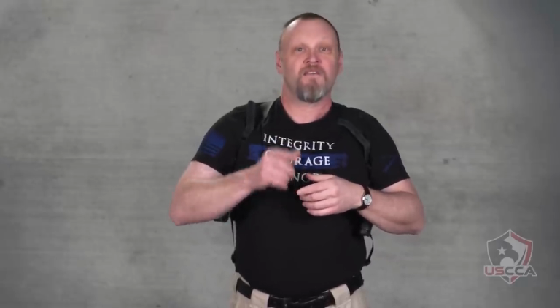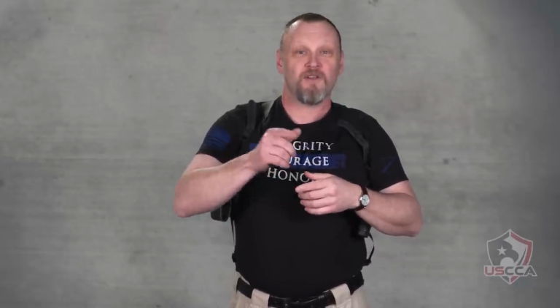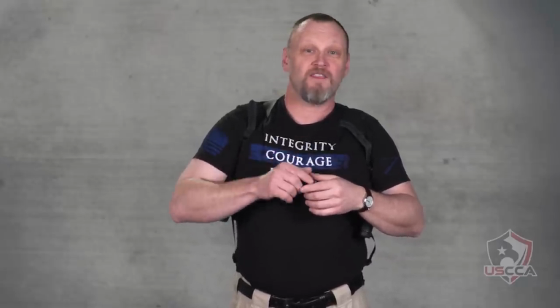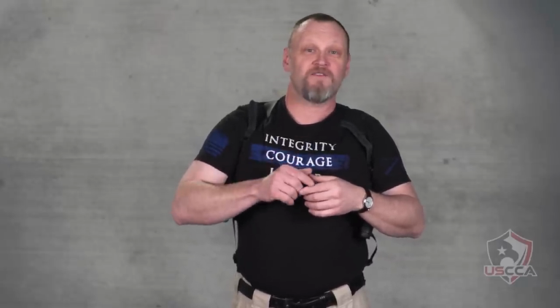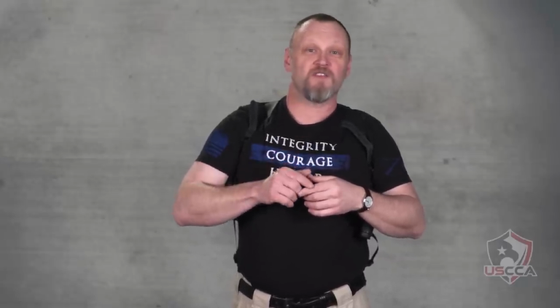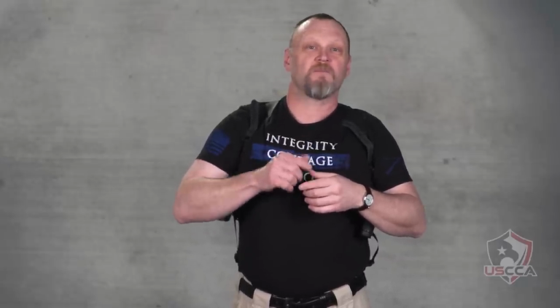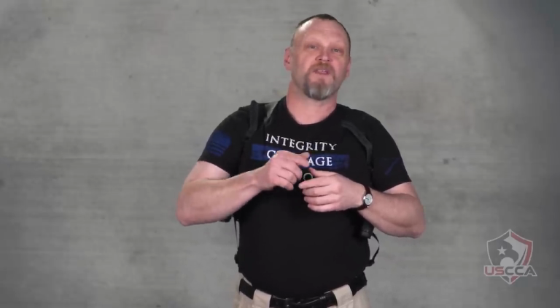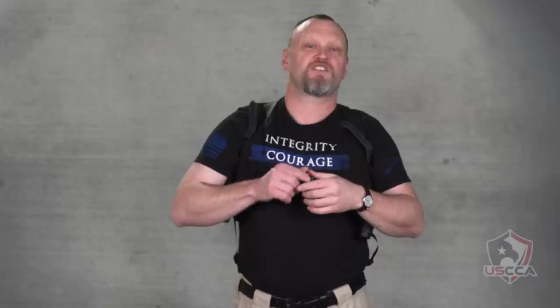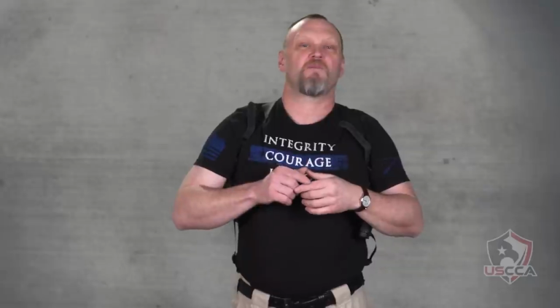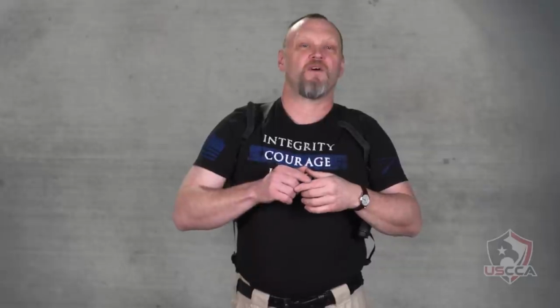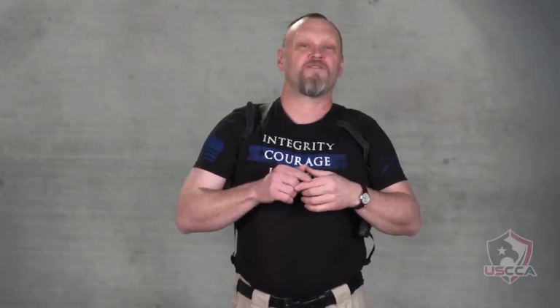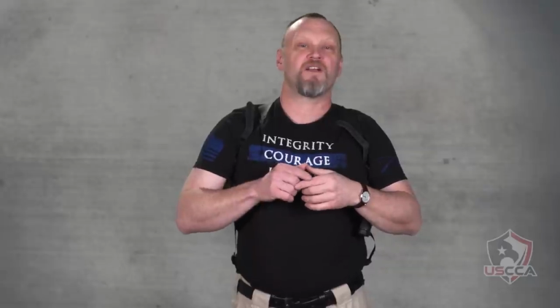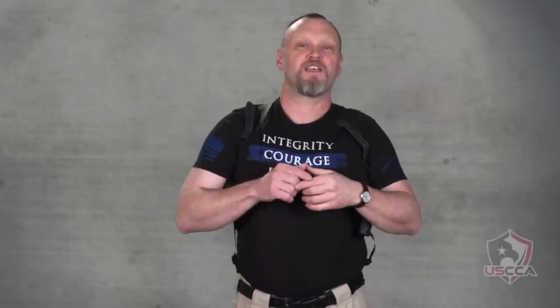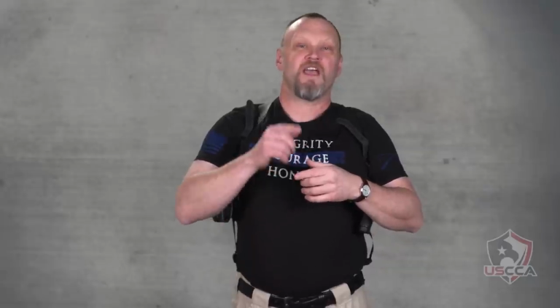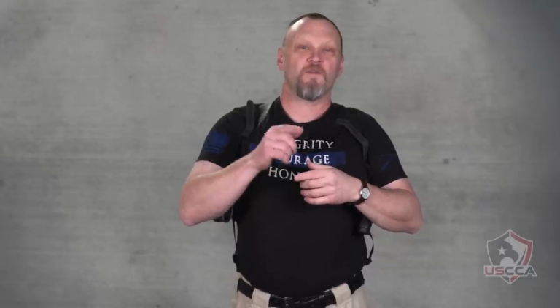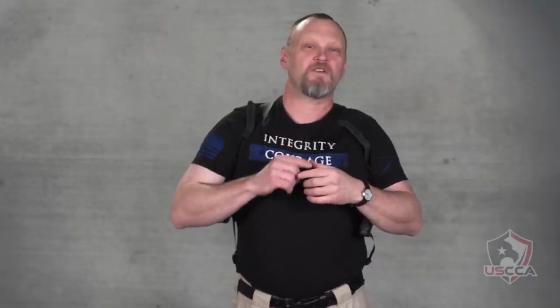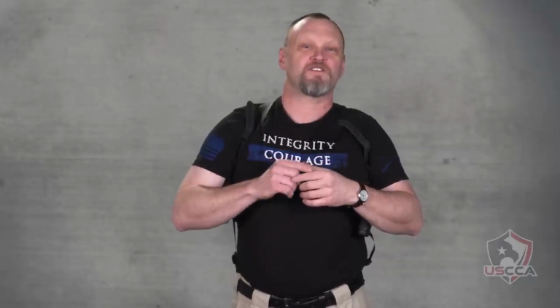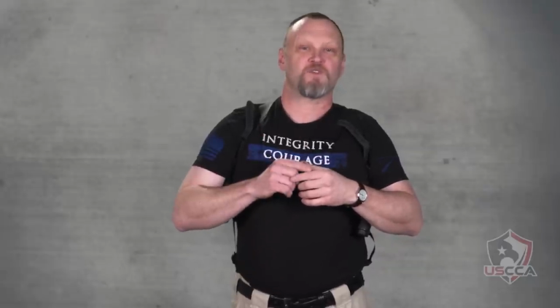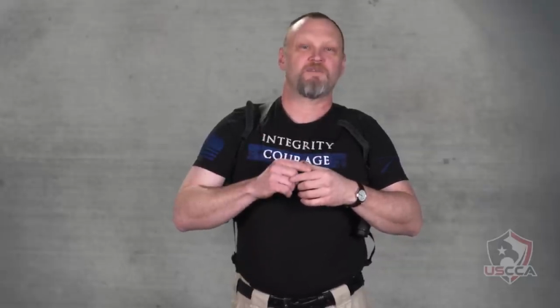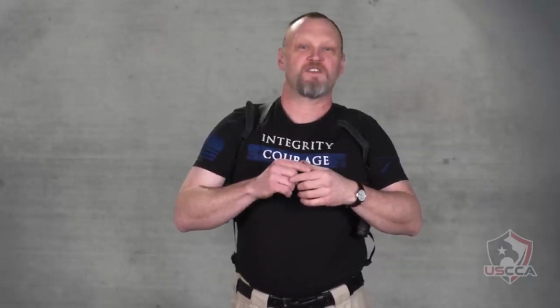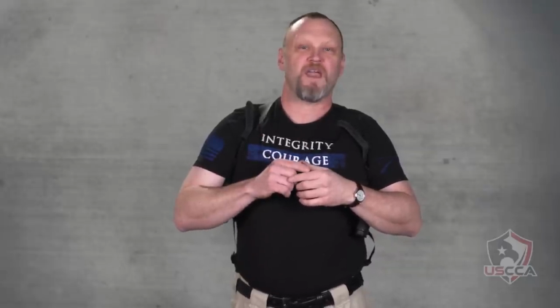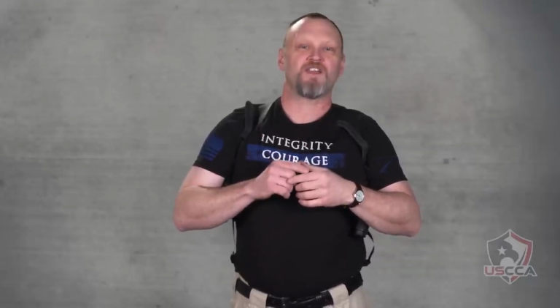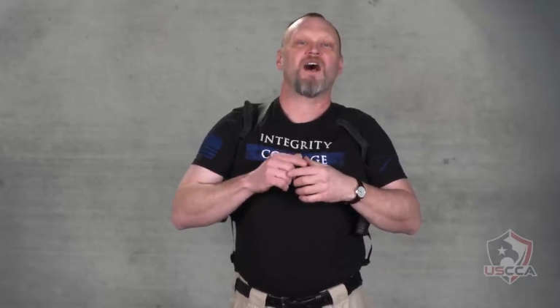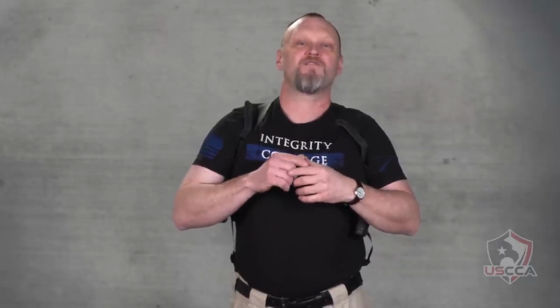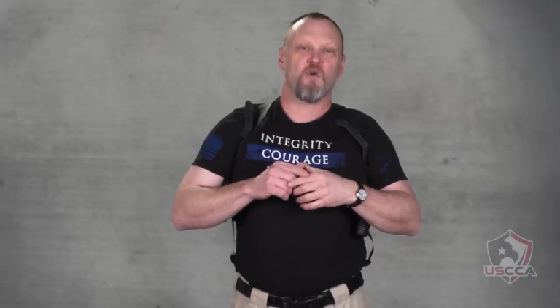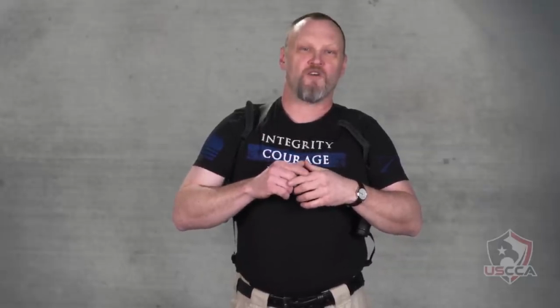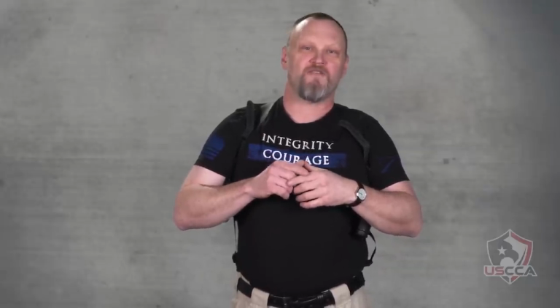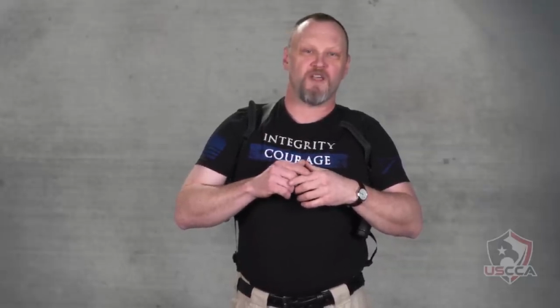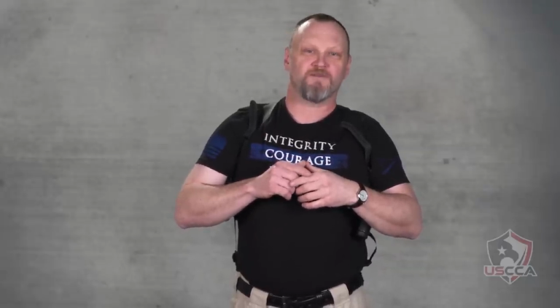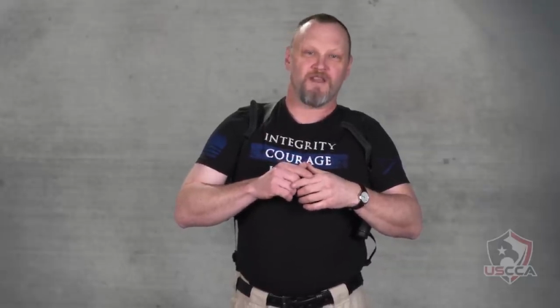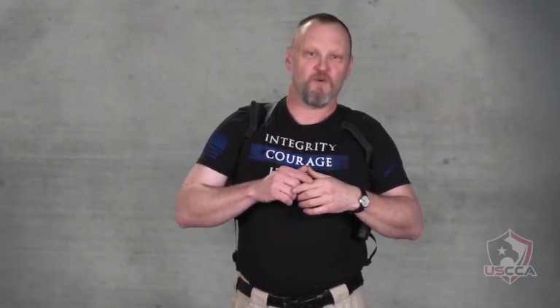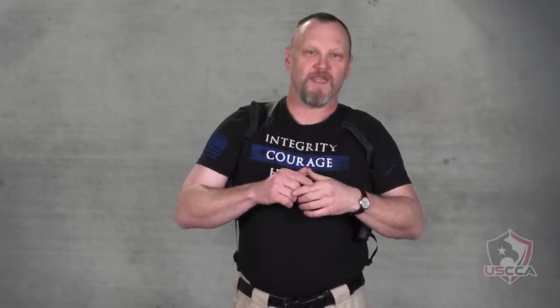If you like these videos, please share them with all your friends and remember to subscribe to this page. I'll give you more great information every week.